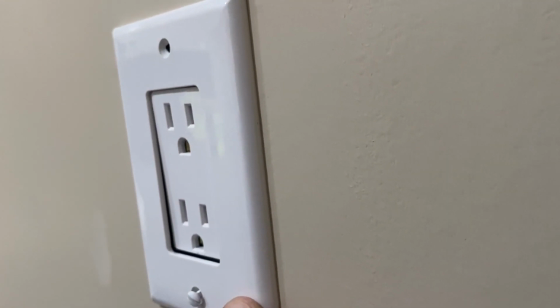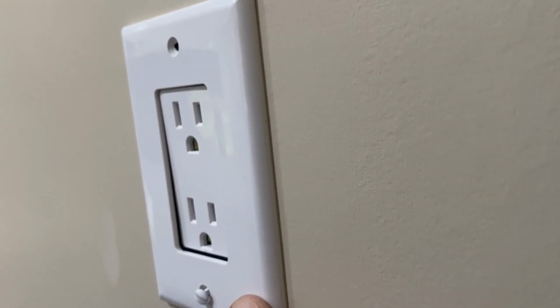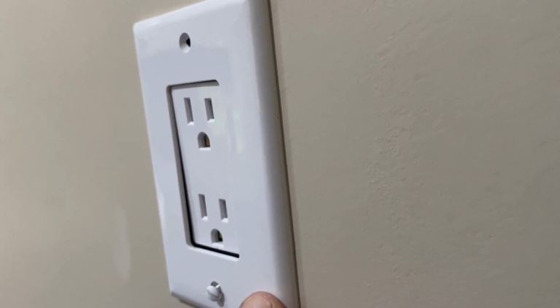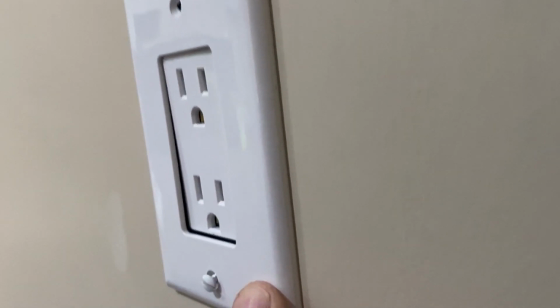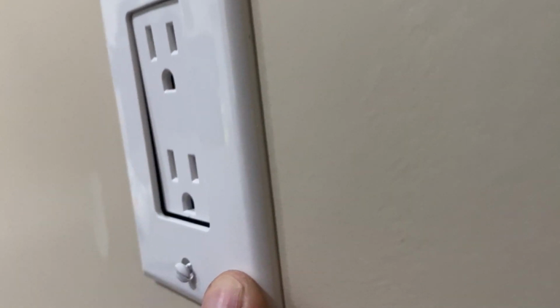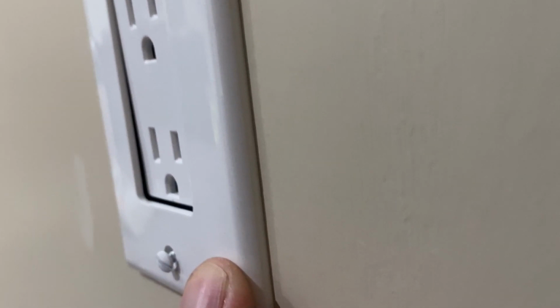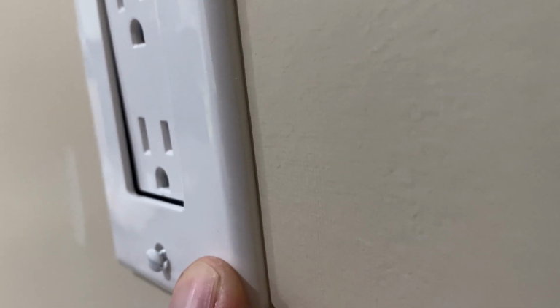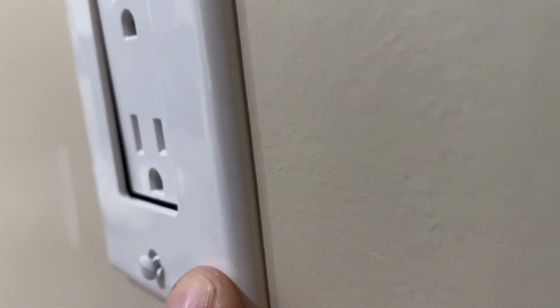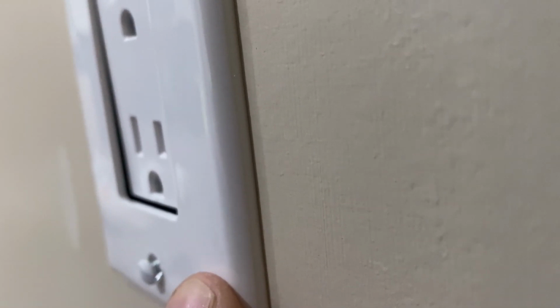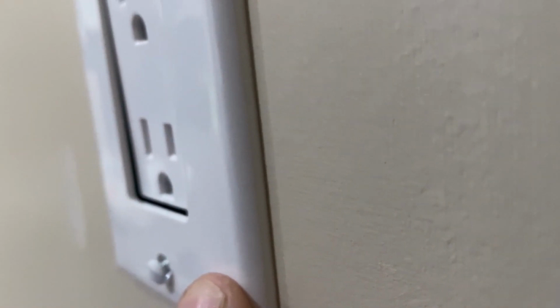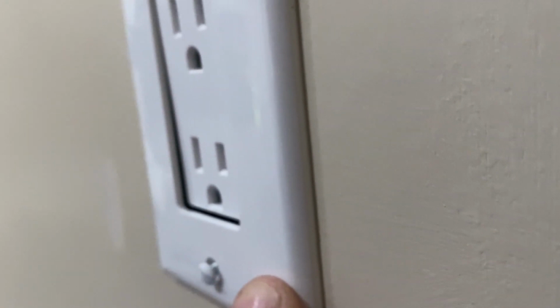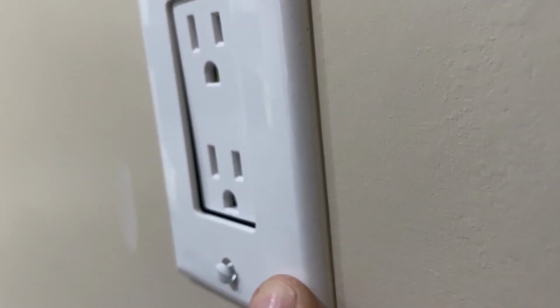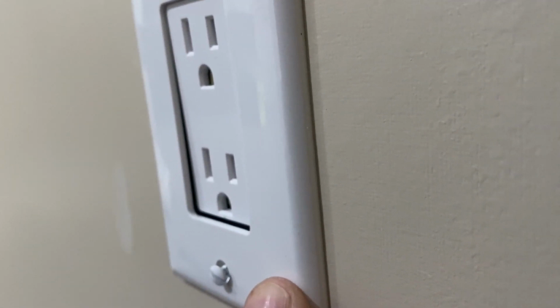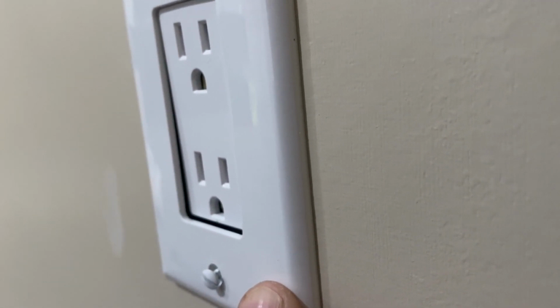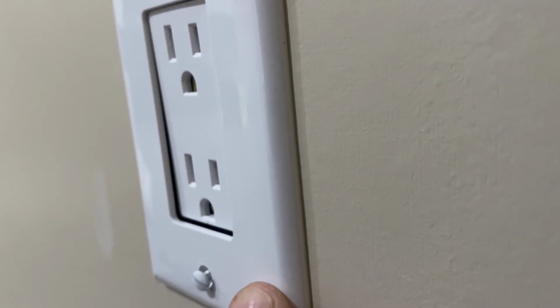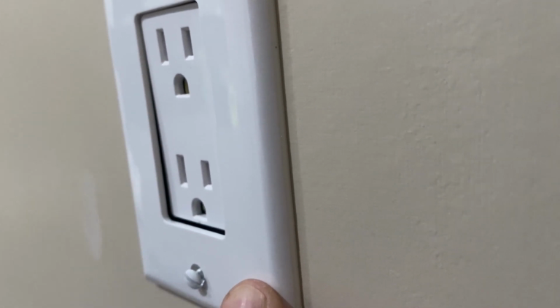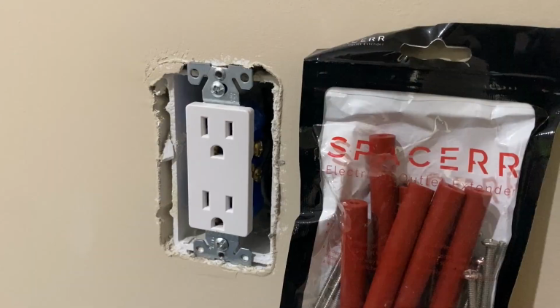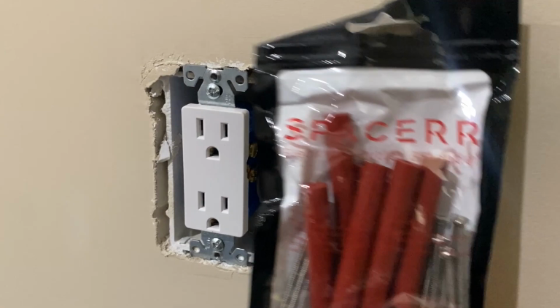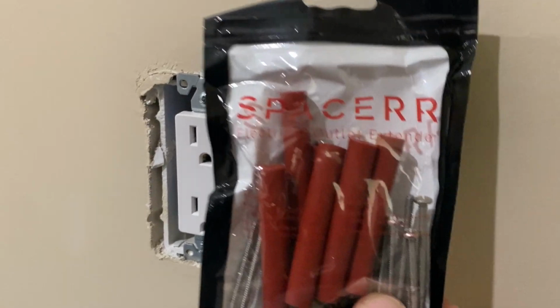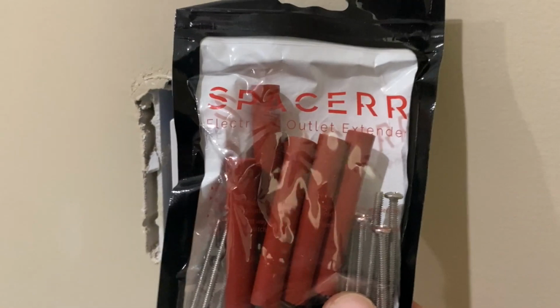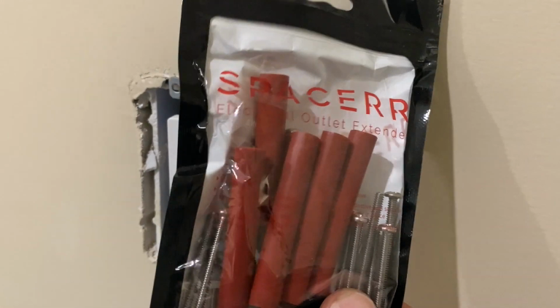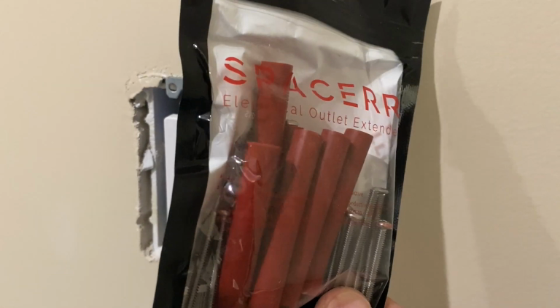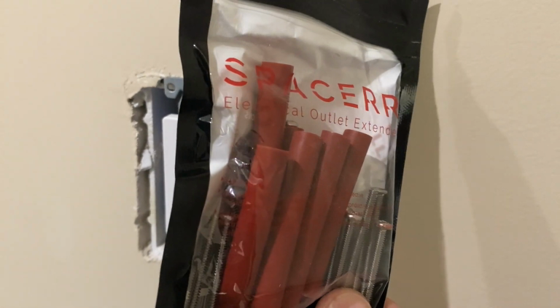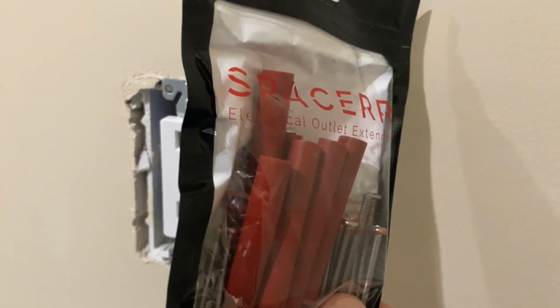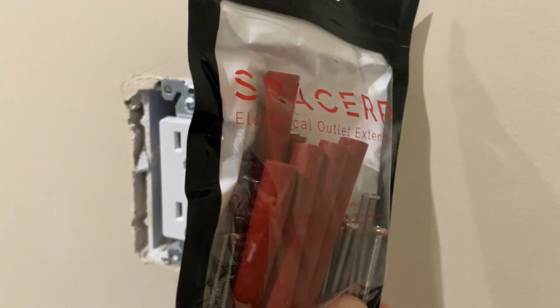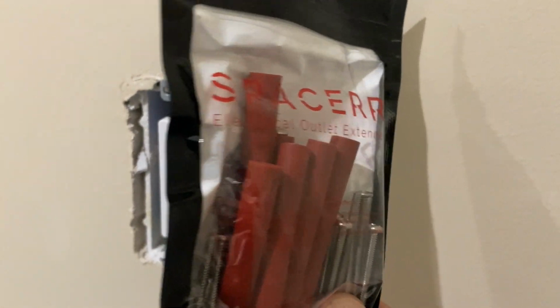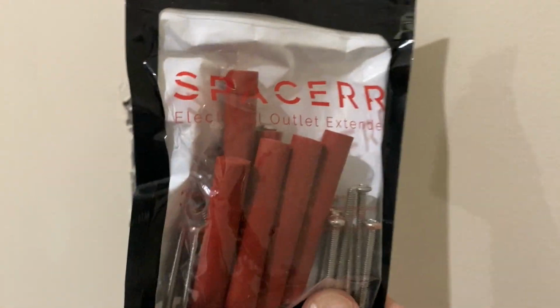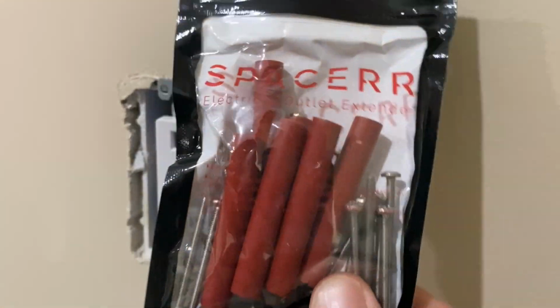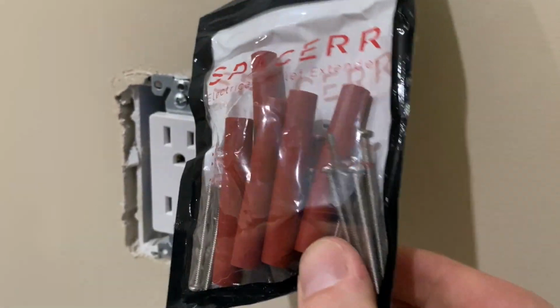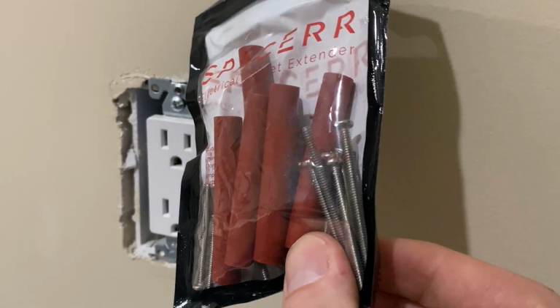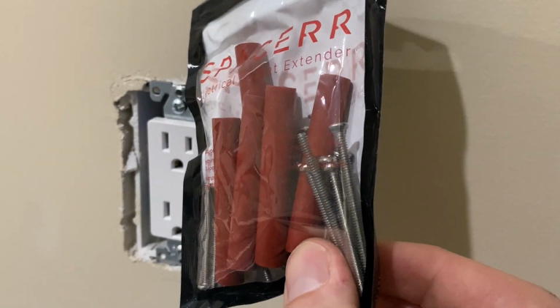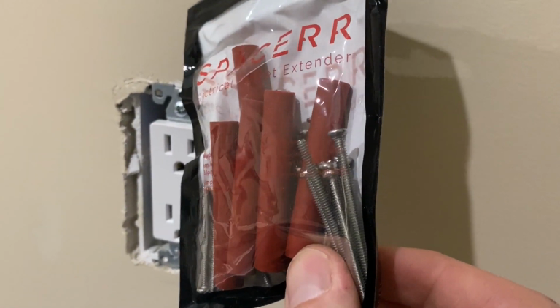If for some reason your wall plate doesn't line up, I've got a little set here made by Spacer. It's available on Amazon and it's going to make sure everything lines up nice and flush.